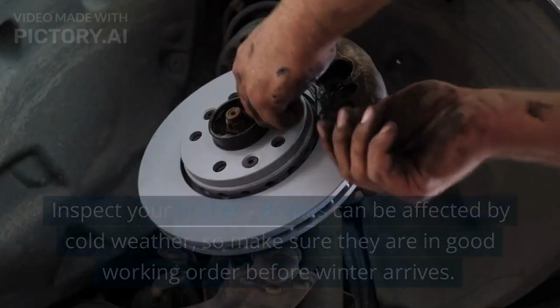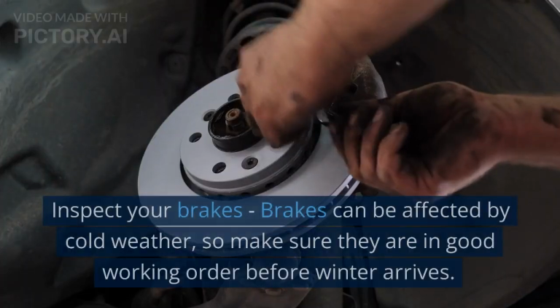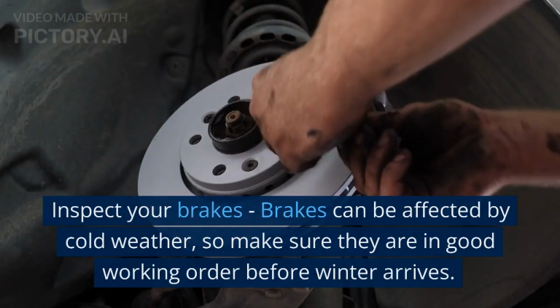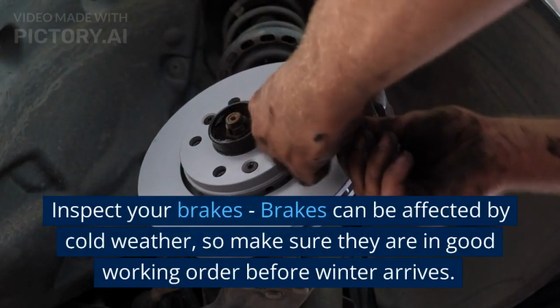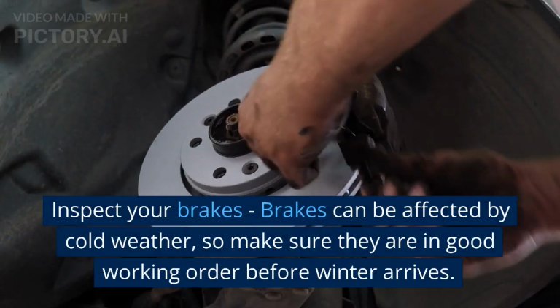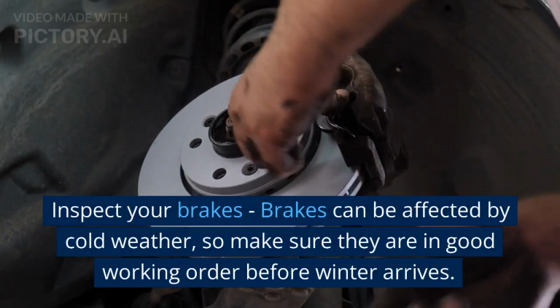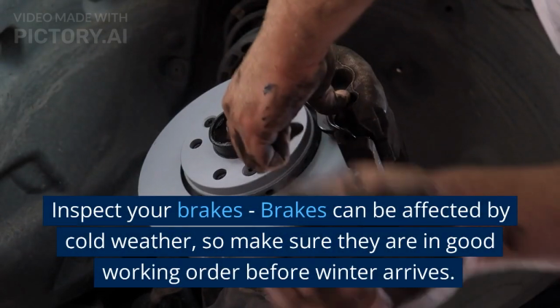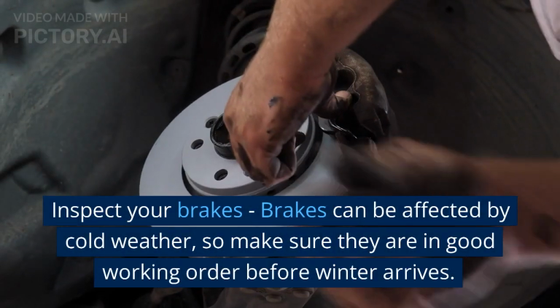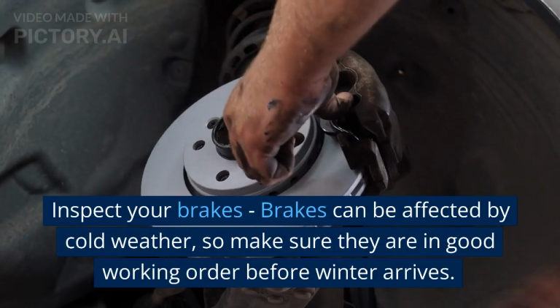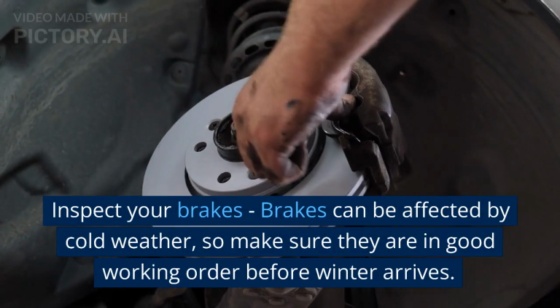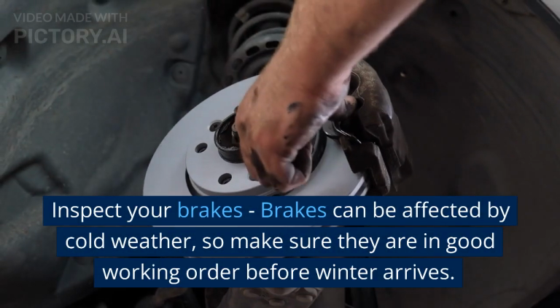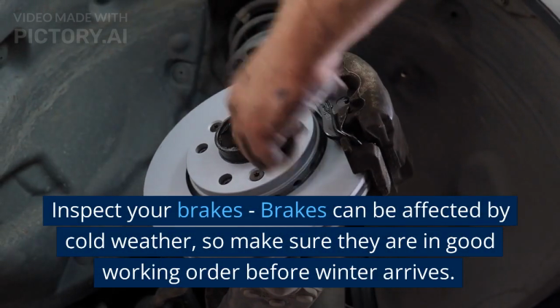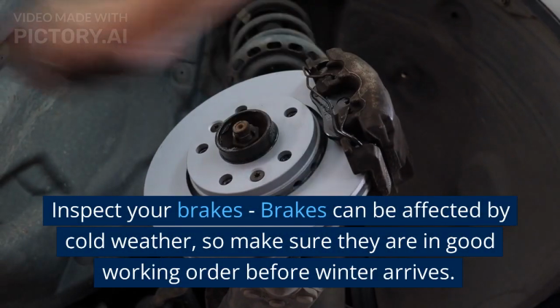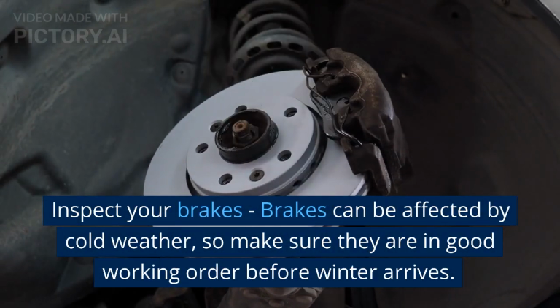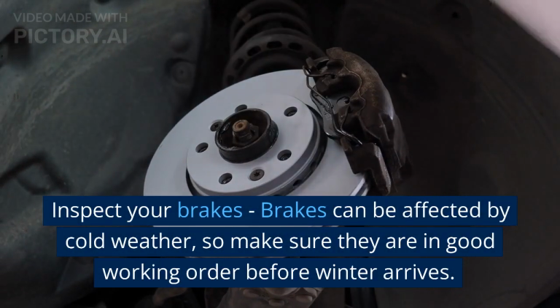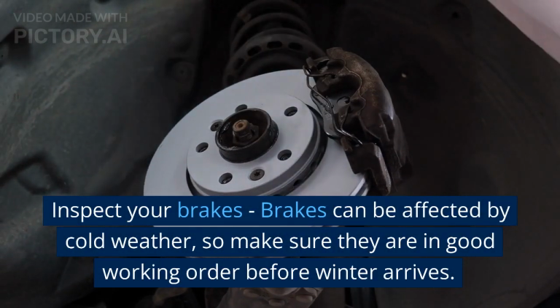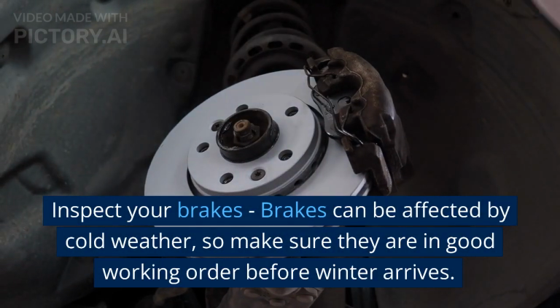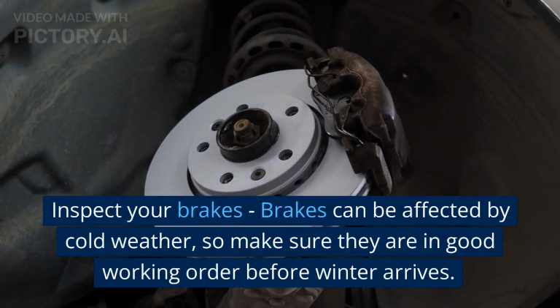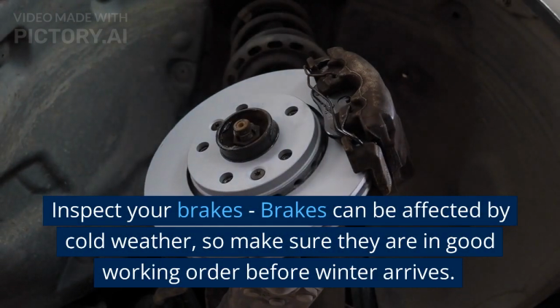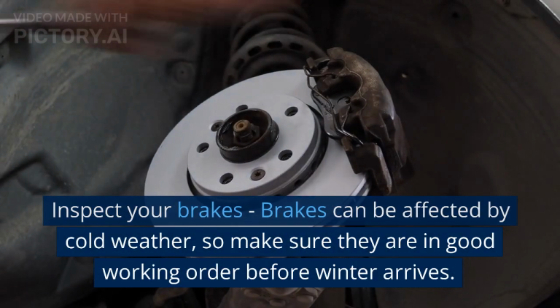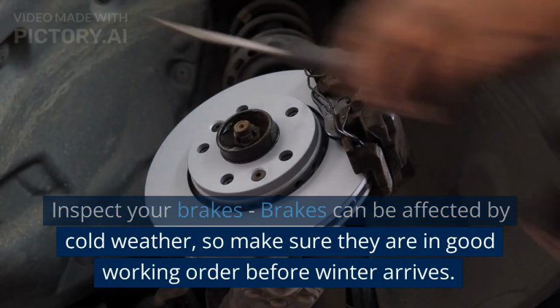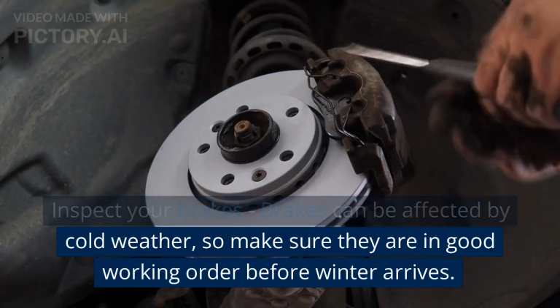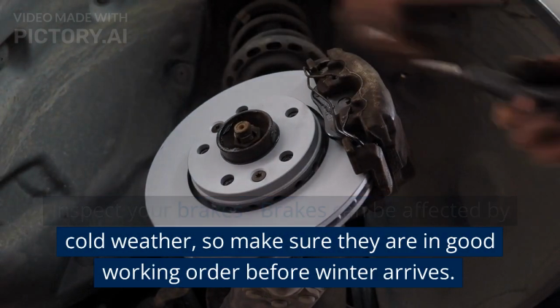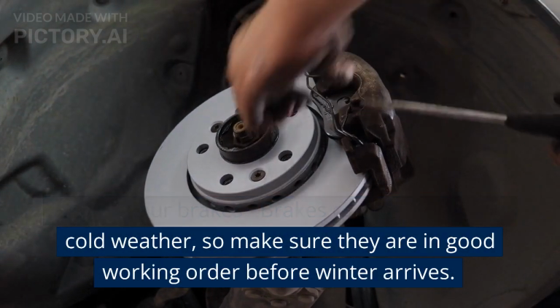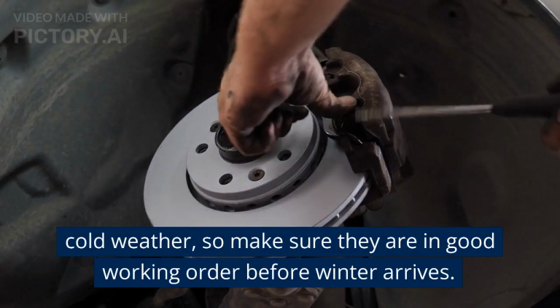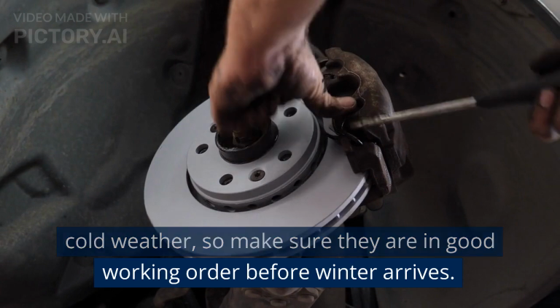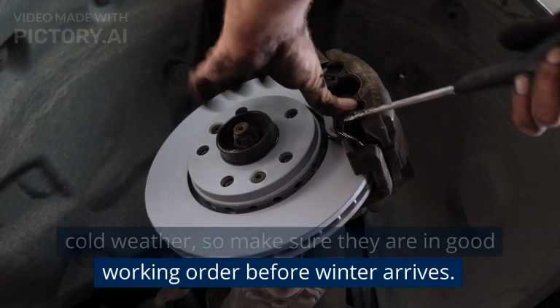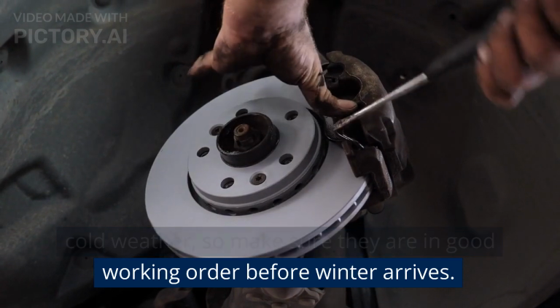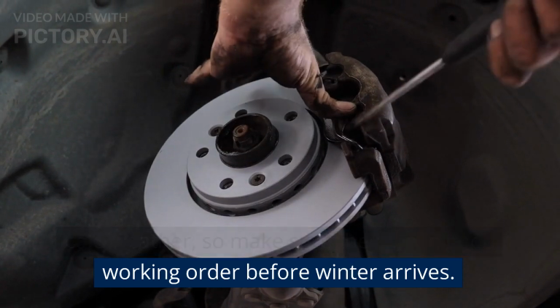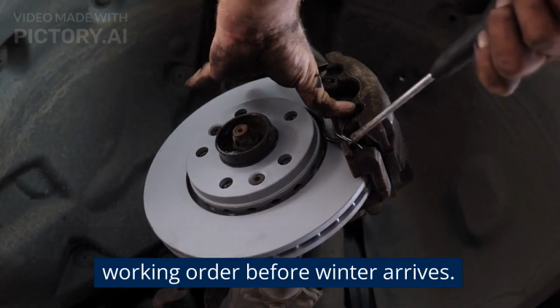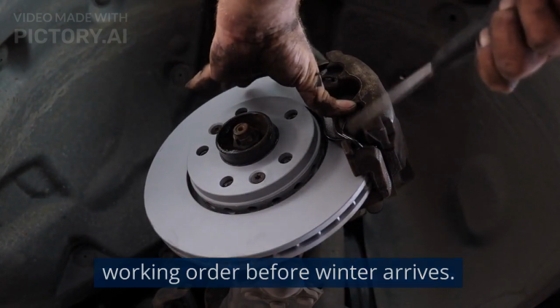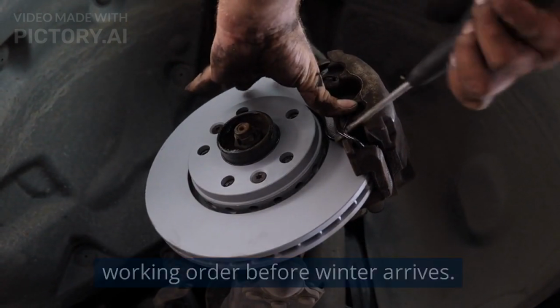Inspect your brakes. Brakes can be affected by cold weather, so make sure they are in good working order before winter arrives.